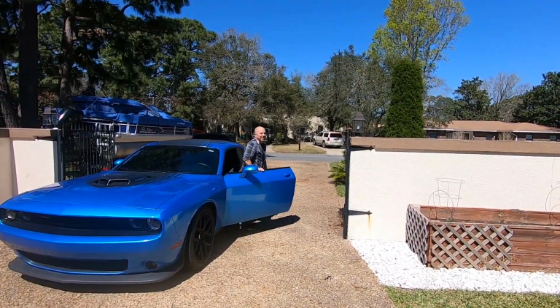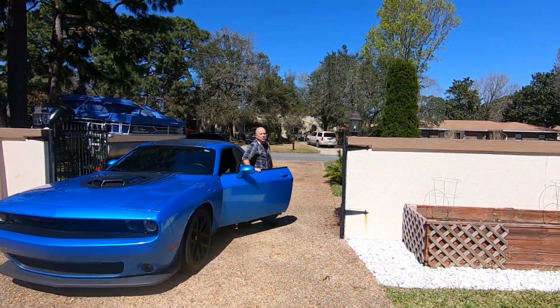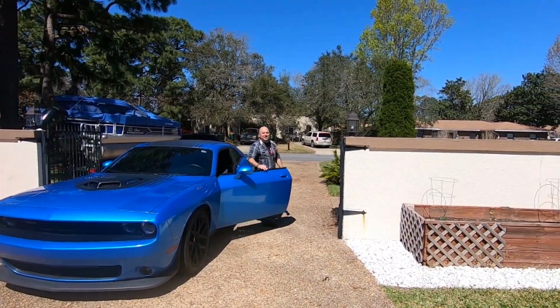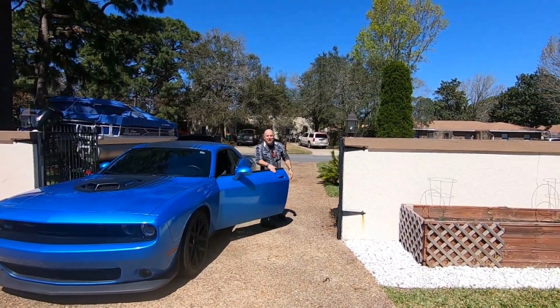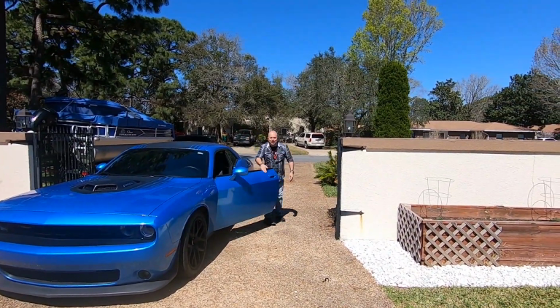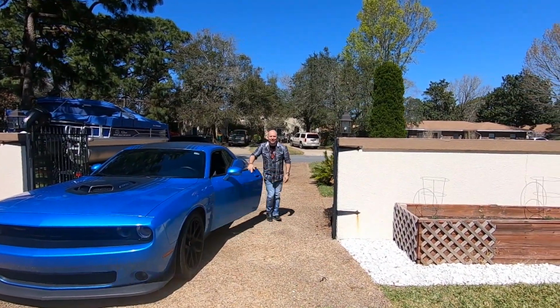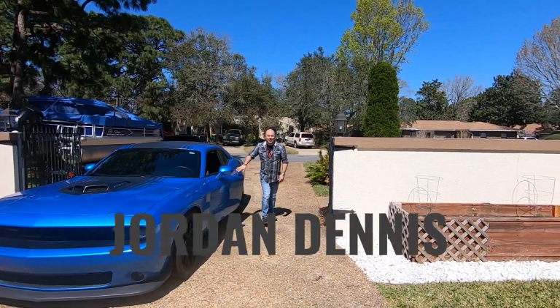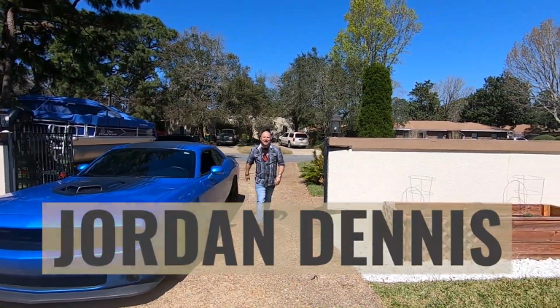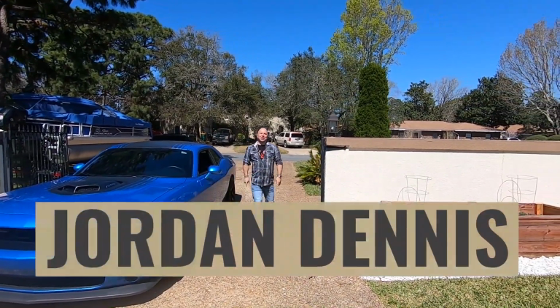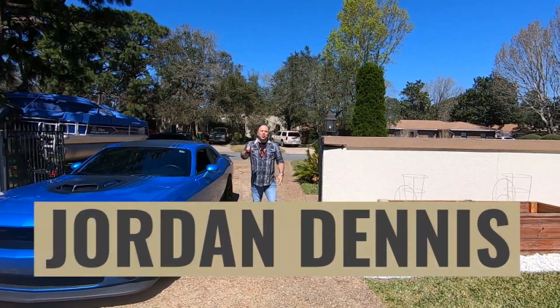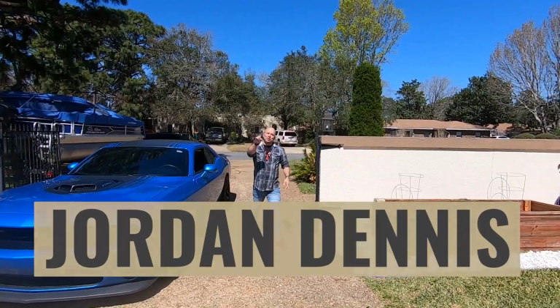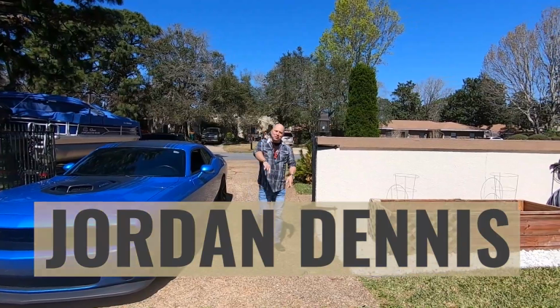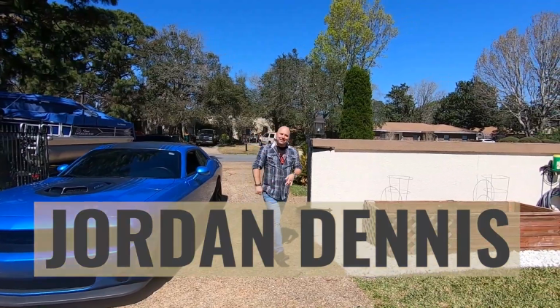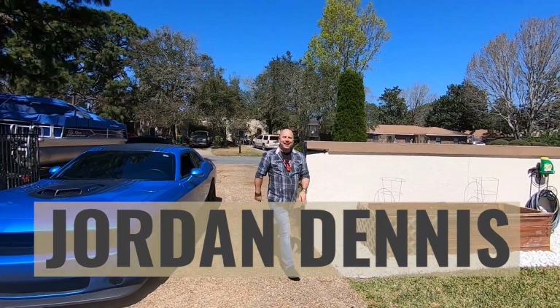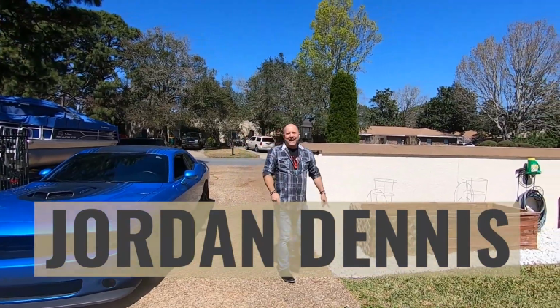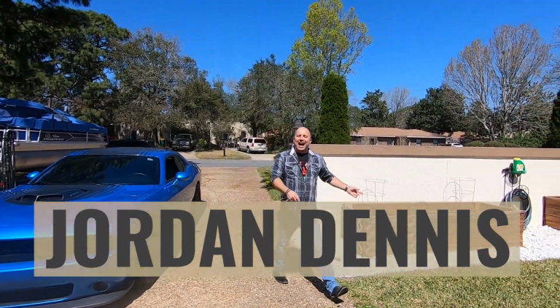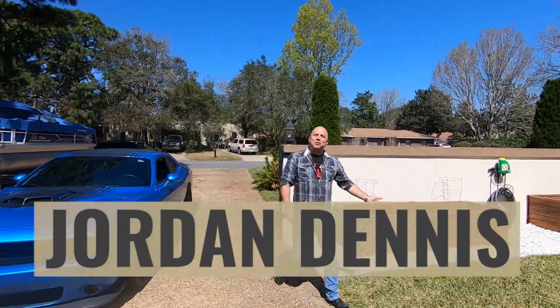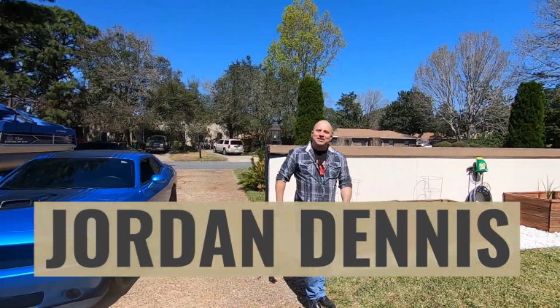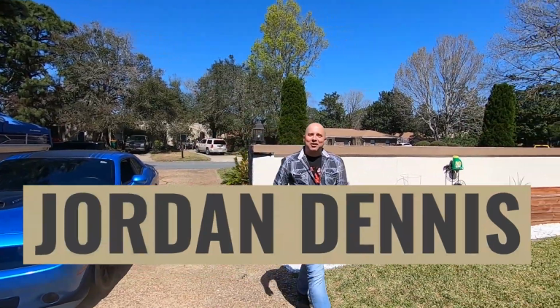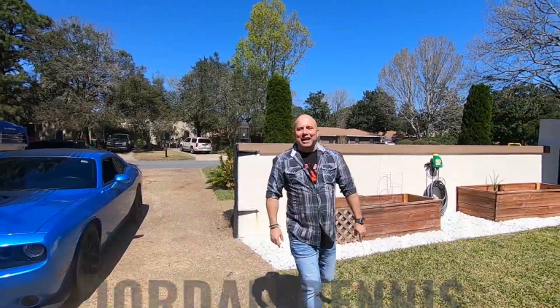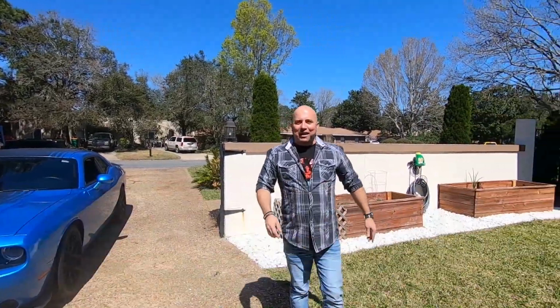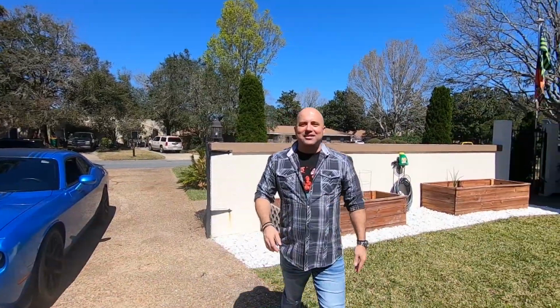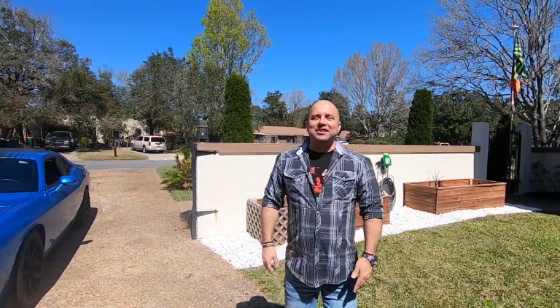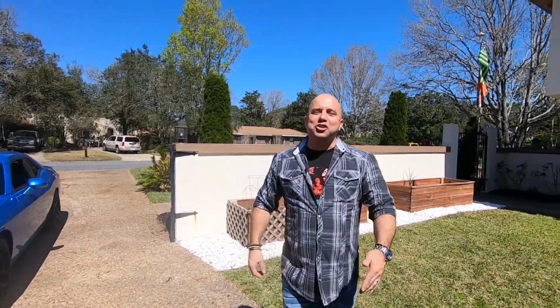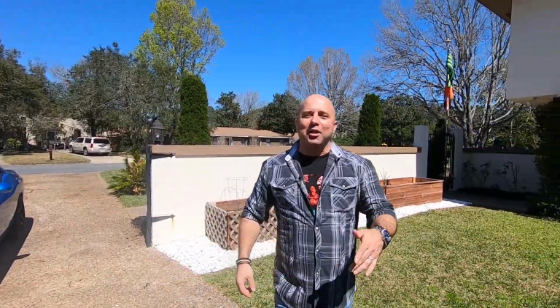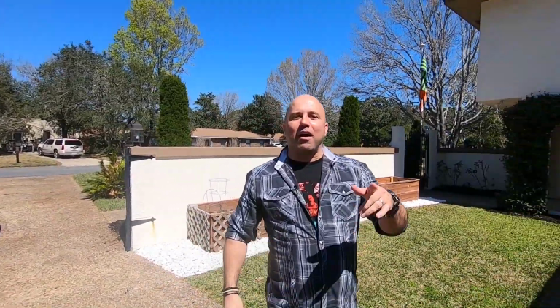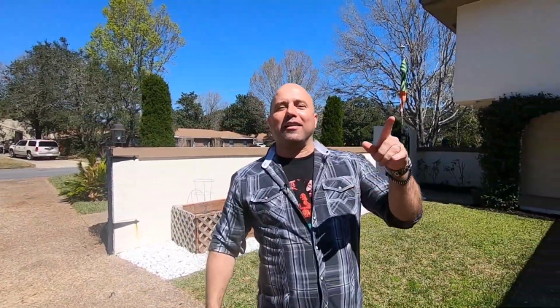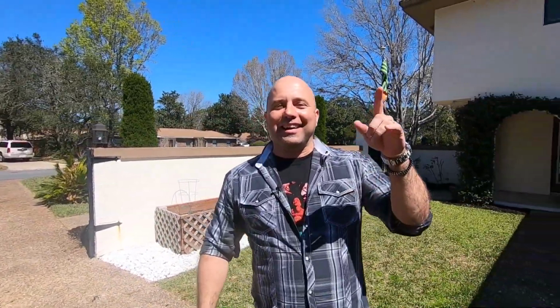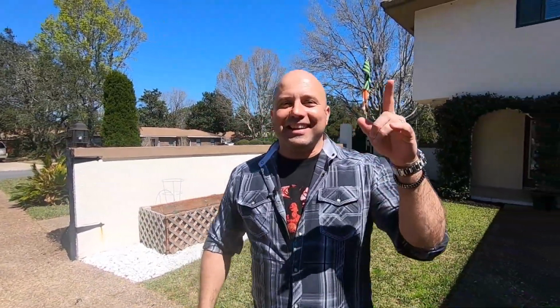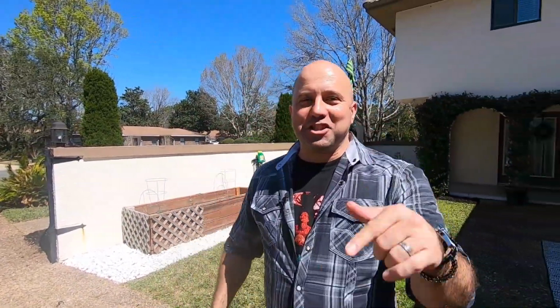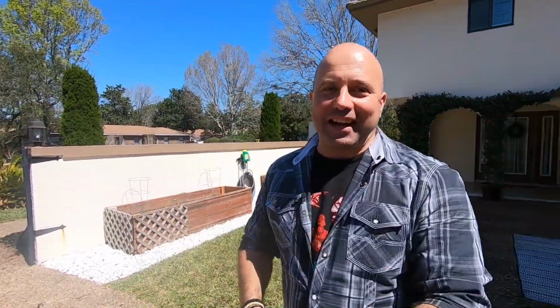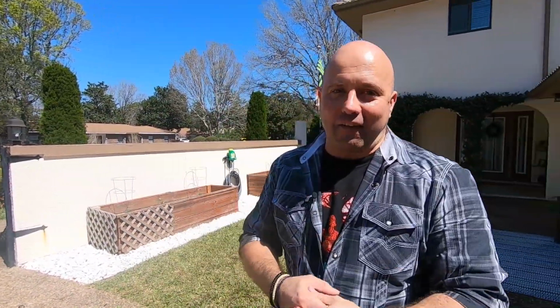Guys, what's up? You're in for a treat. I got a new listing here in Lake Lorraine Estates in Shalimar. Check it out.